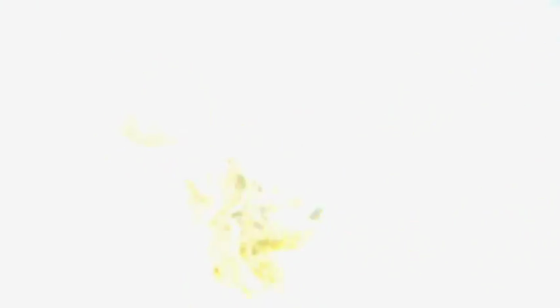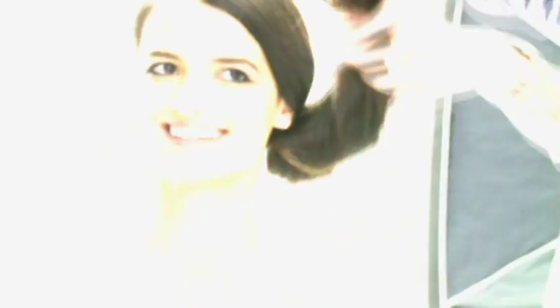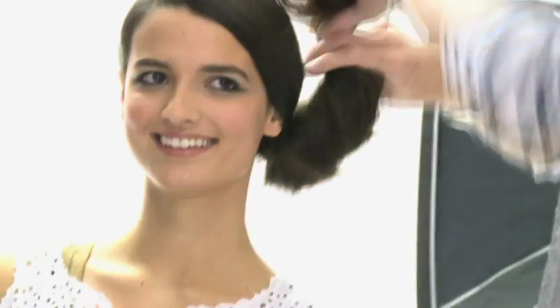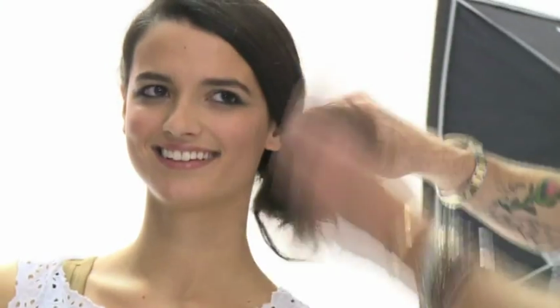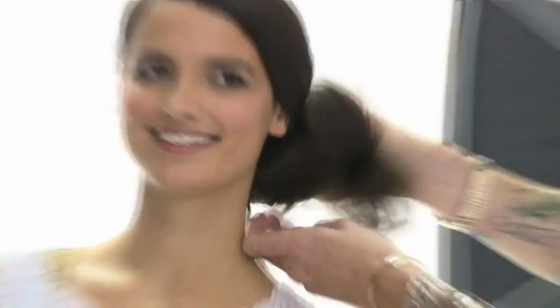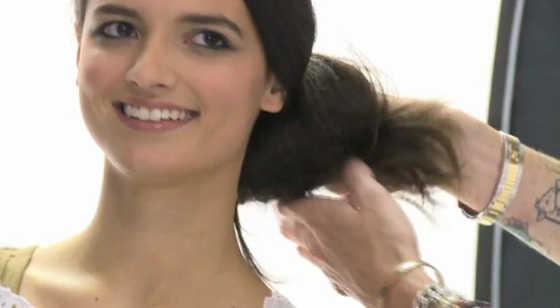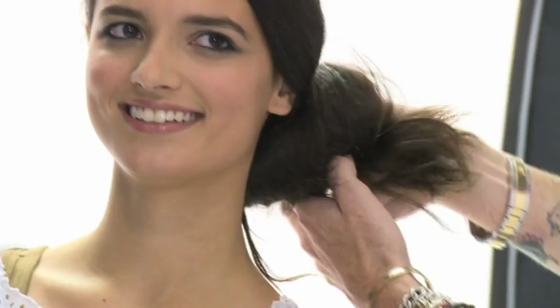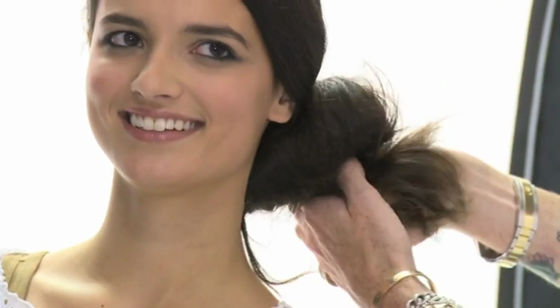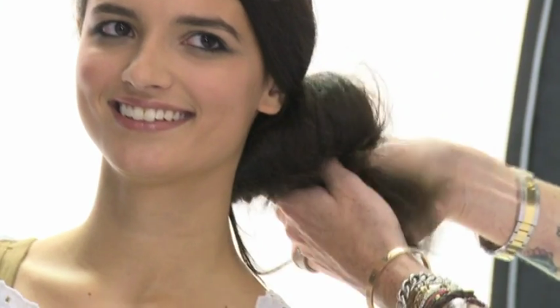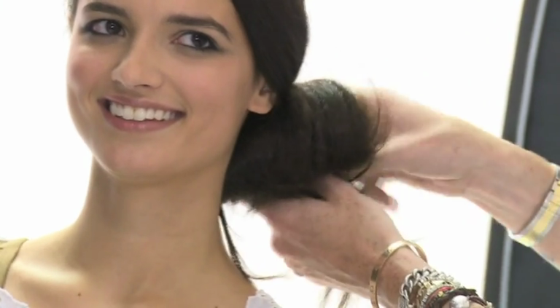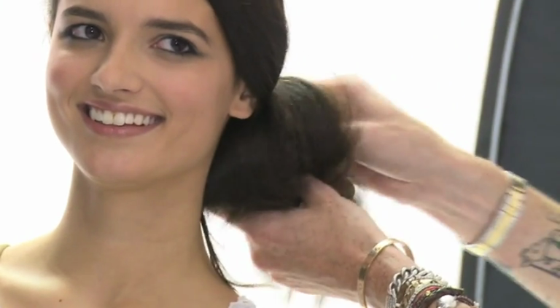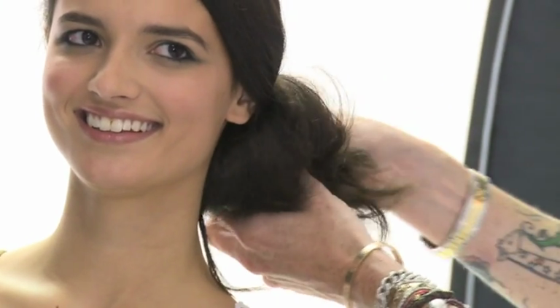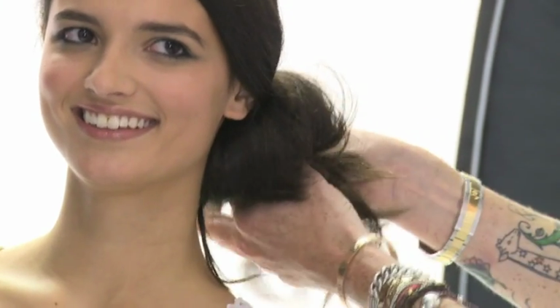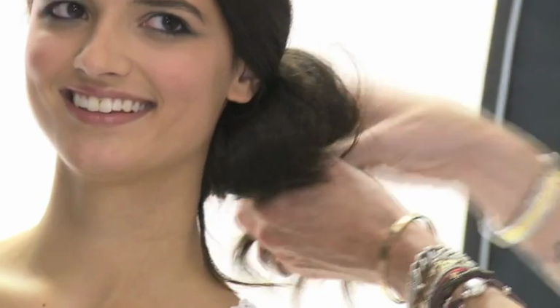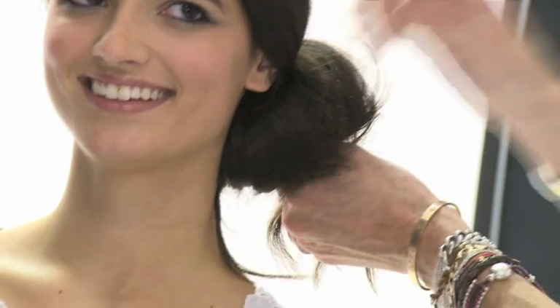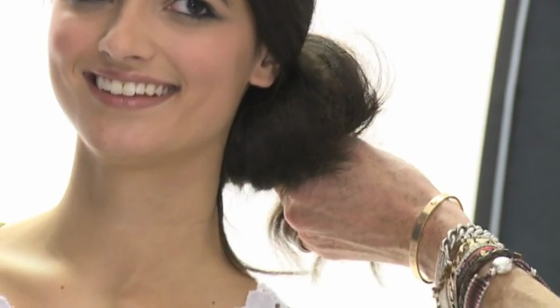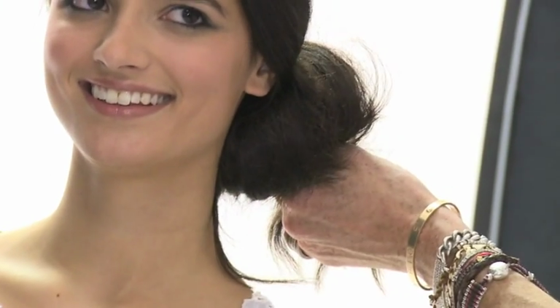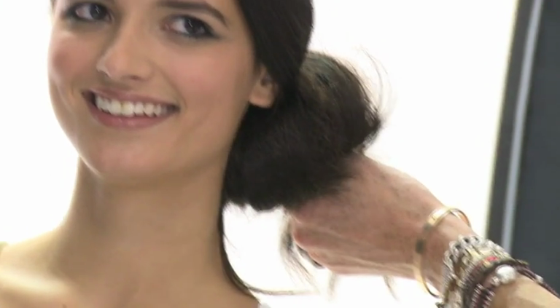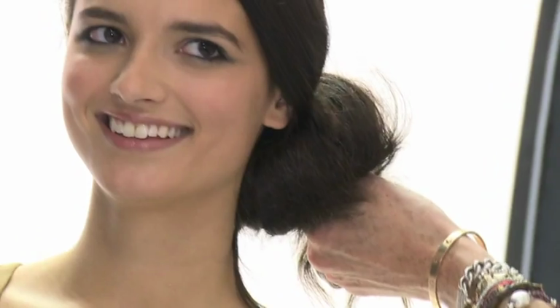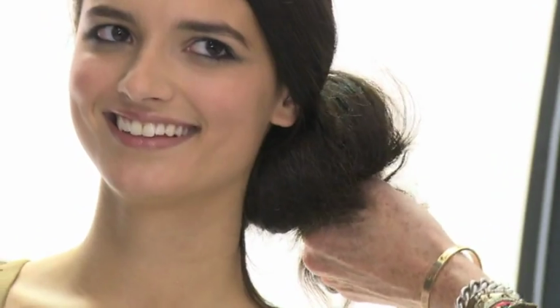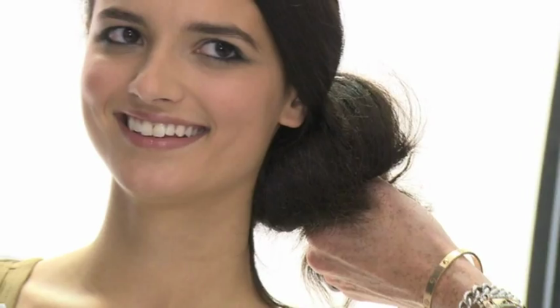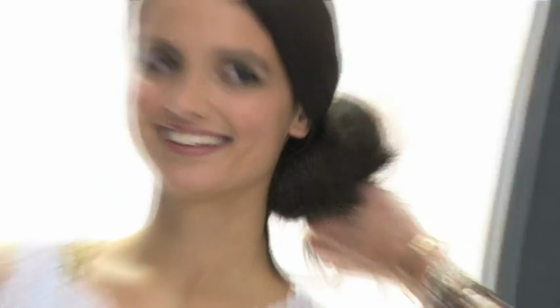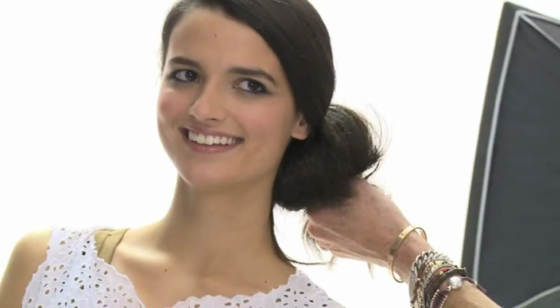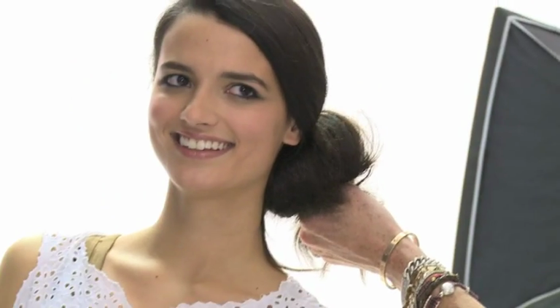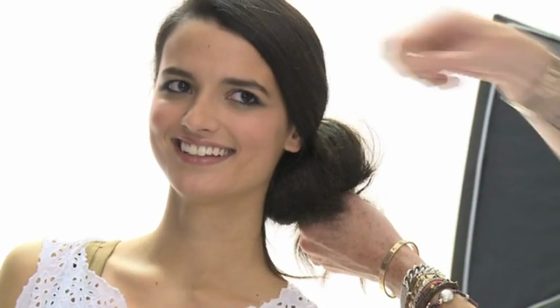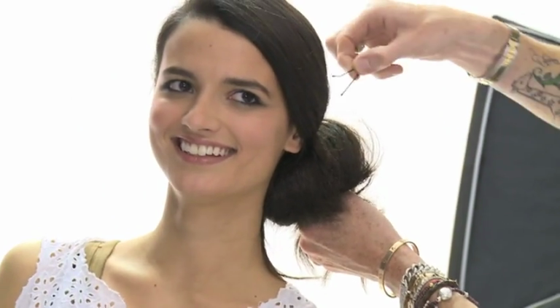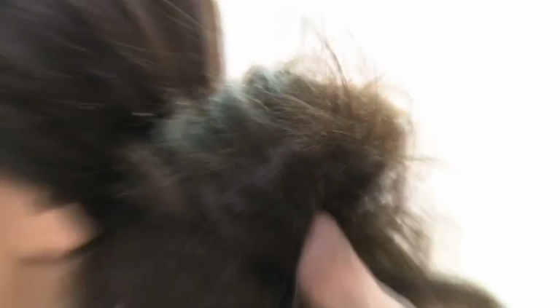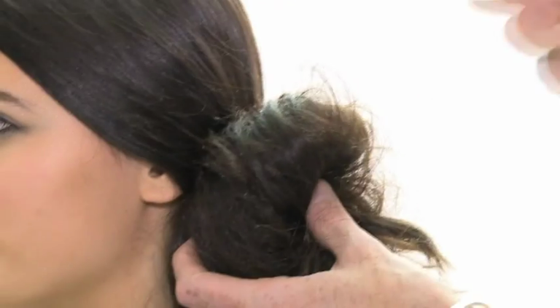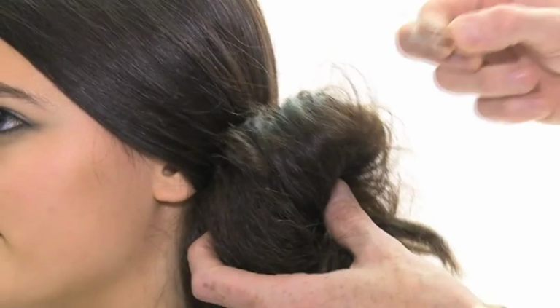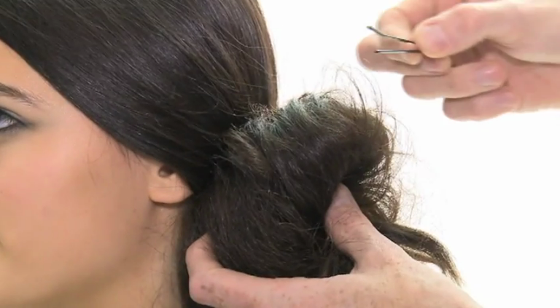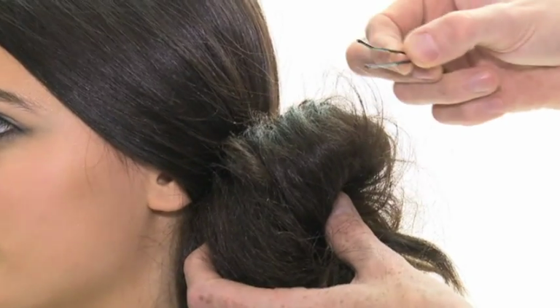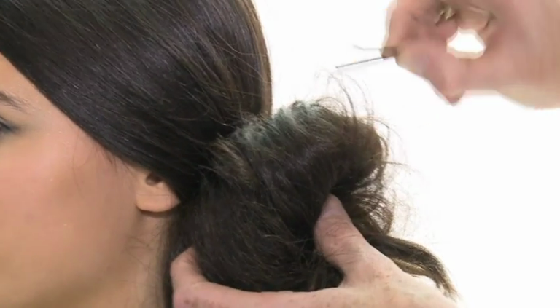Step 3: to create your bun, gently take the ponytail and wrap it around the base, securing it with pins.